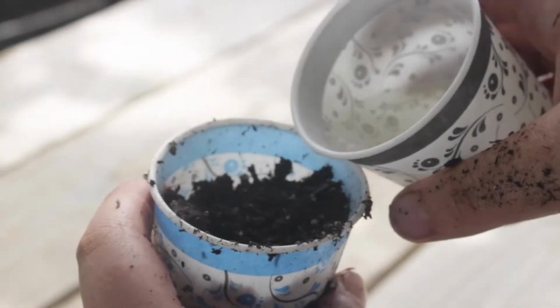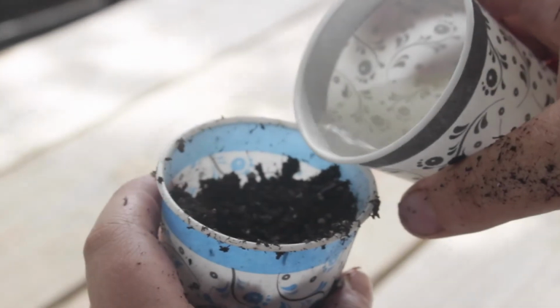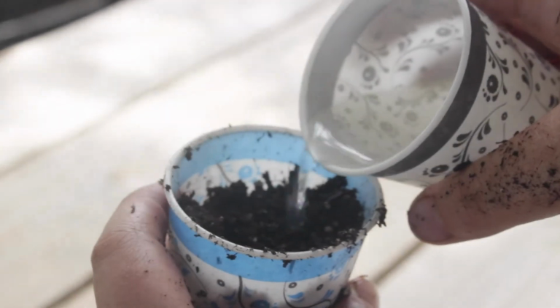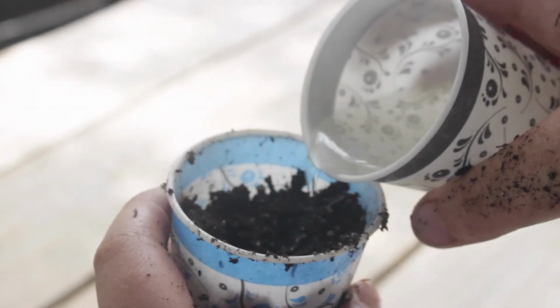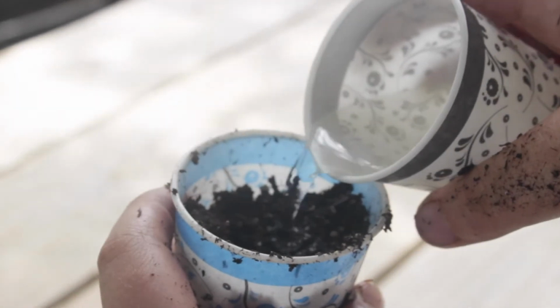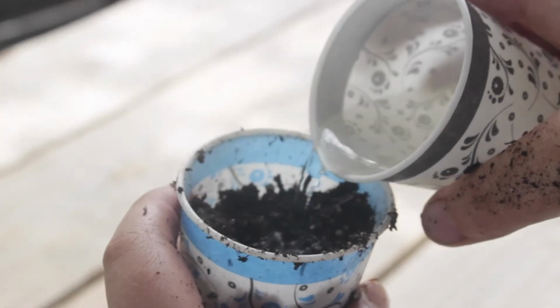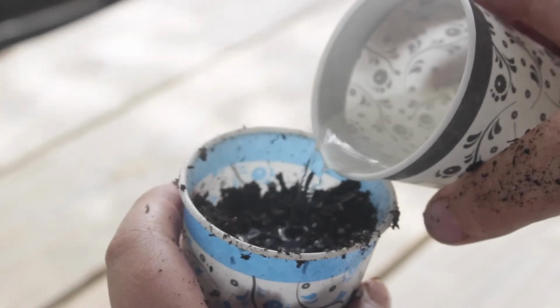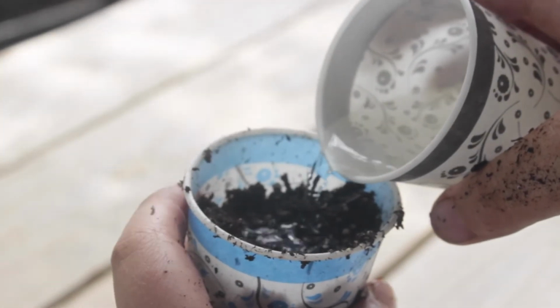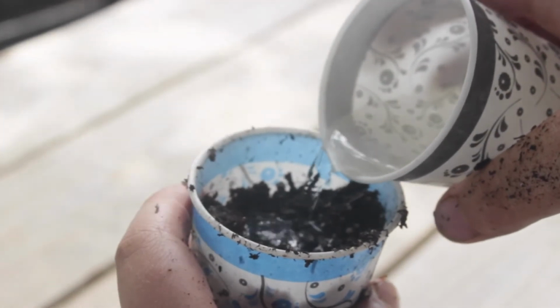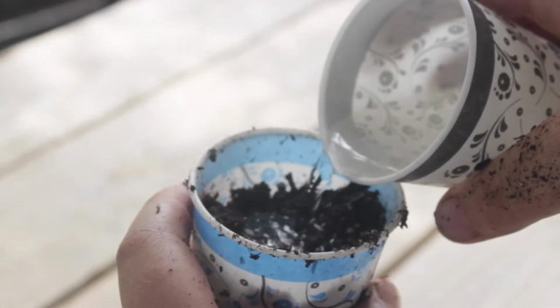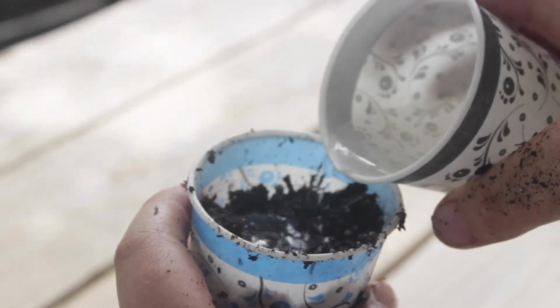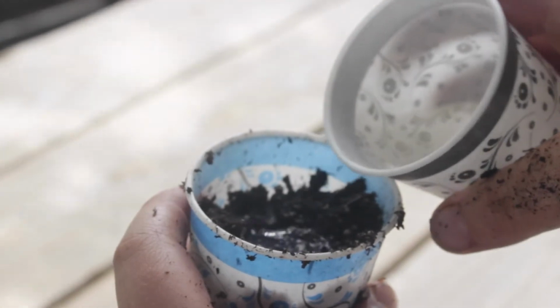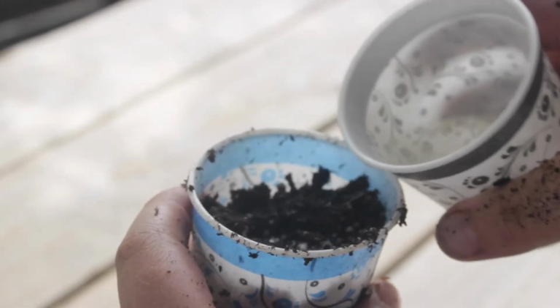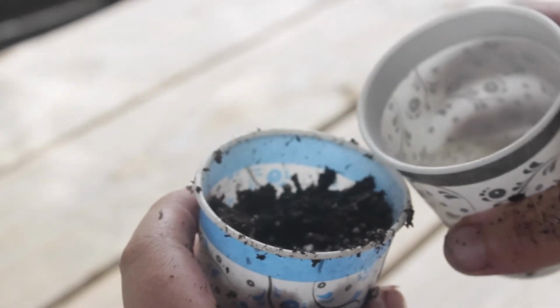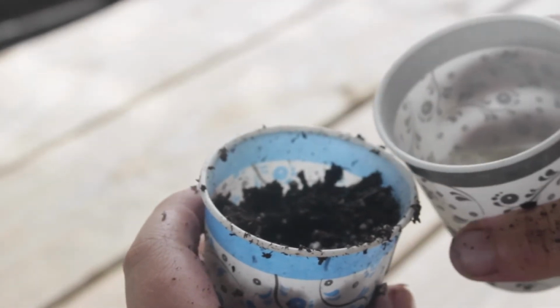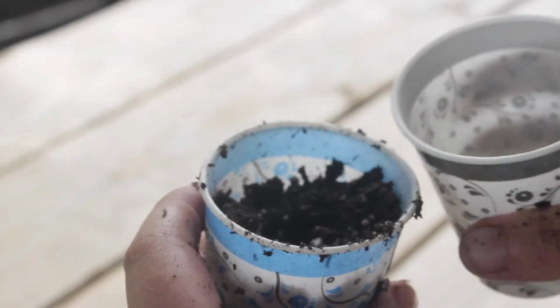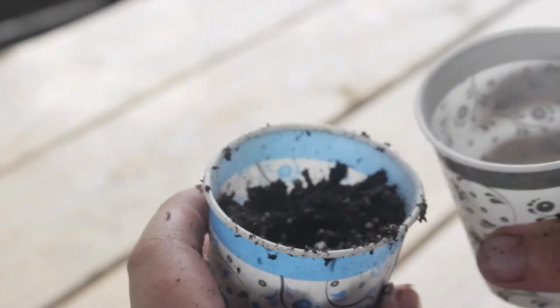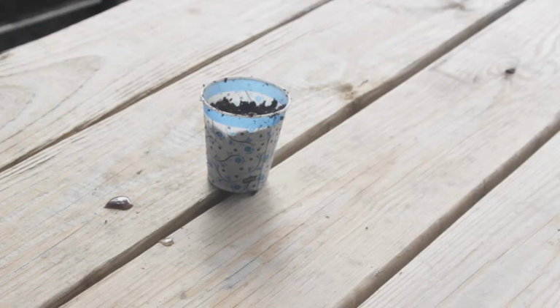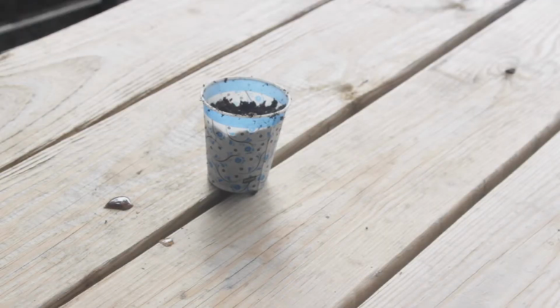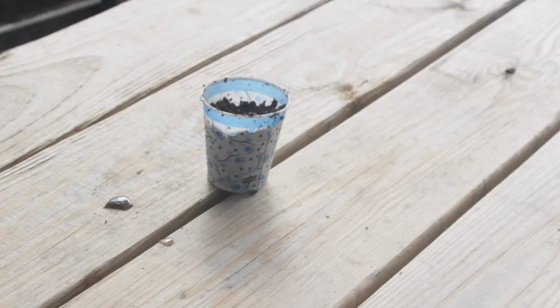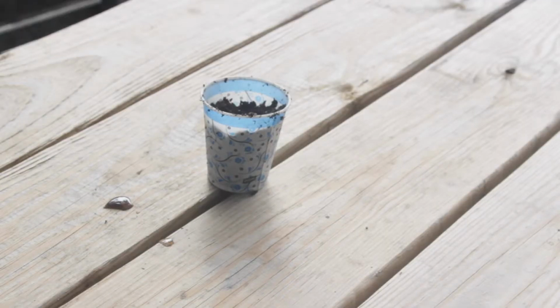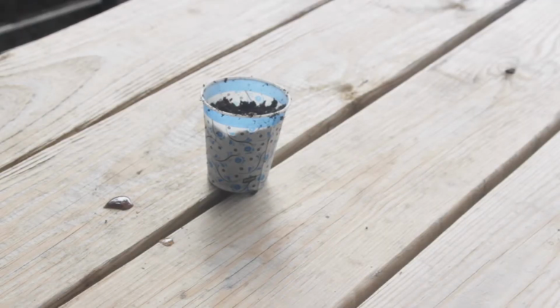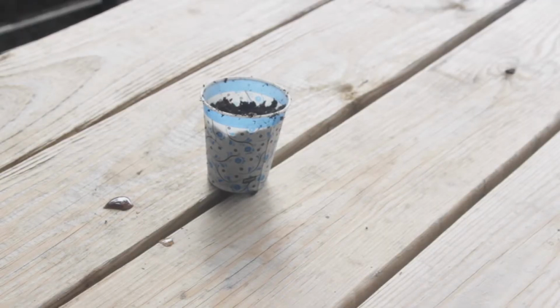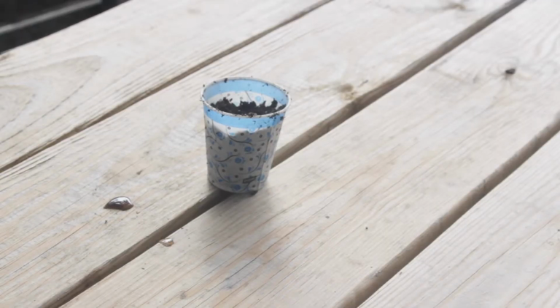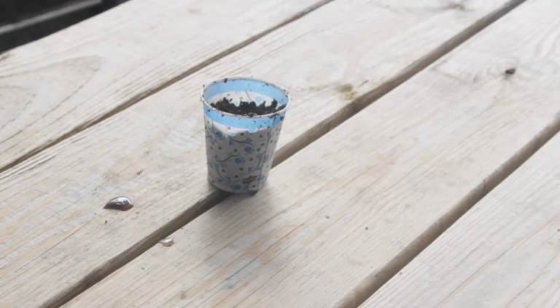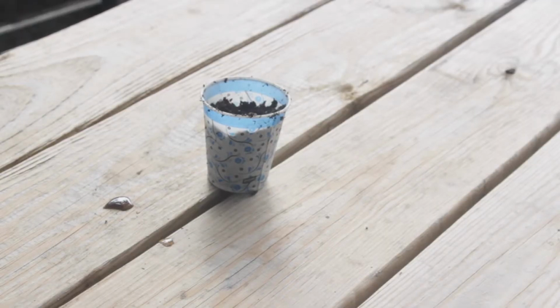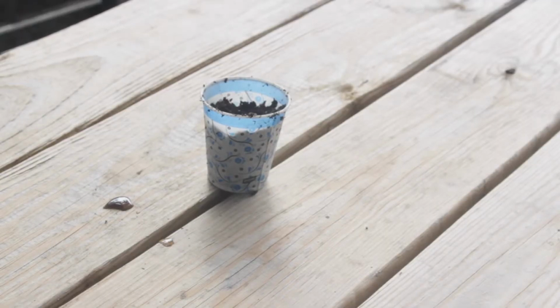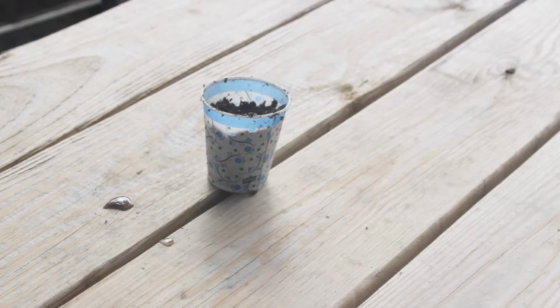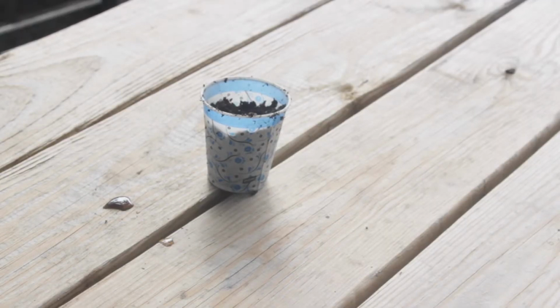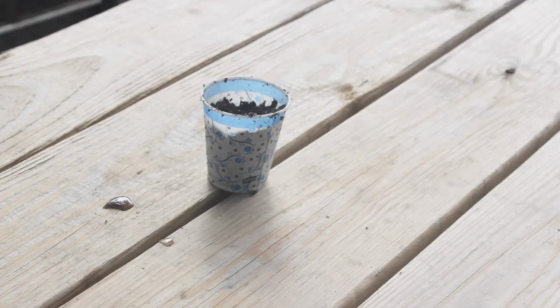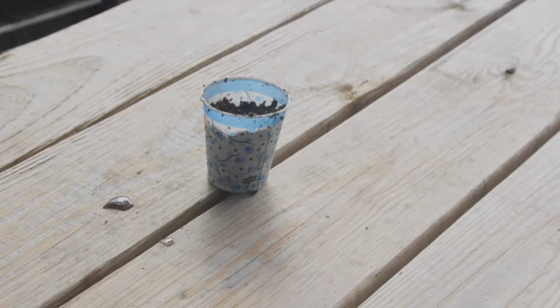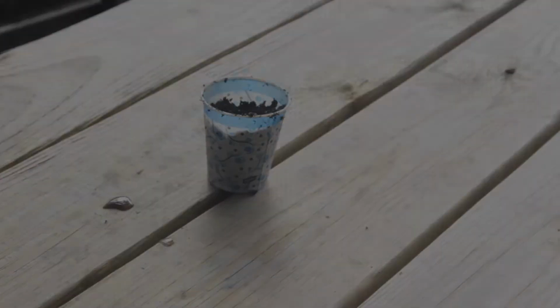Remember, your seed needs plenty of water and sunshine to grow, so make sure it has lots of light and that you water it every day.